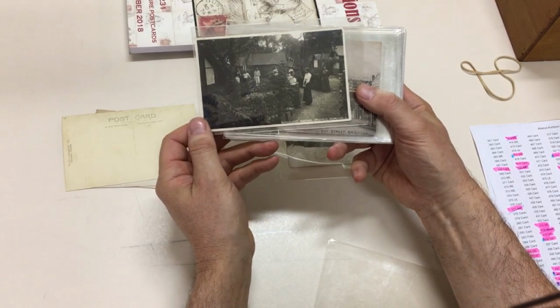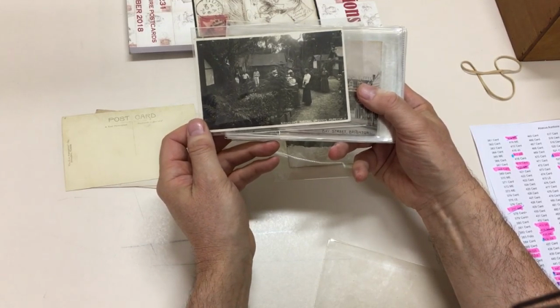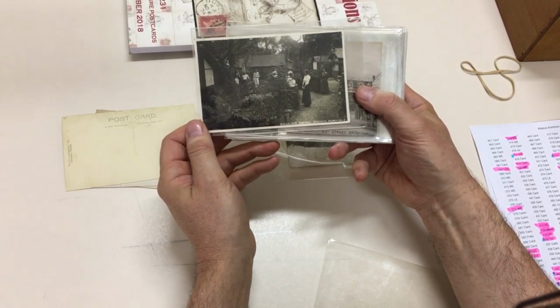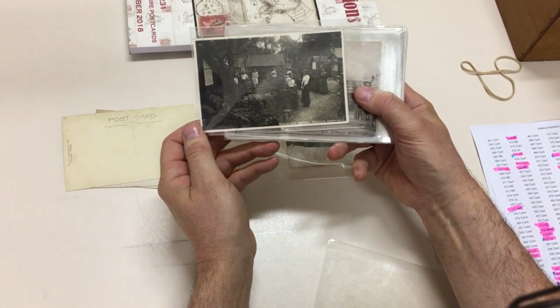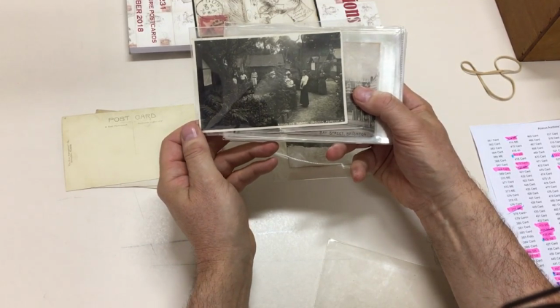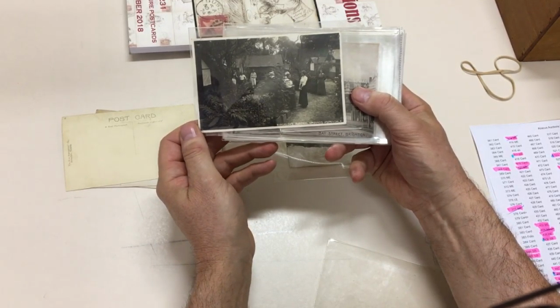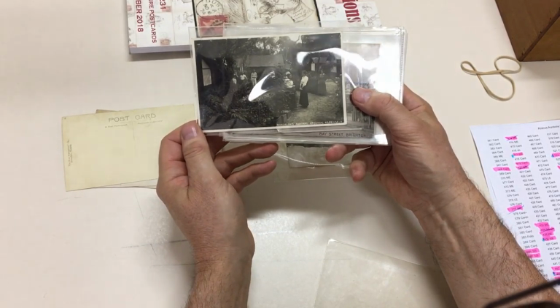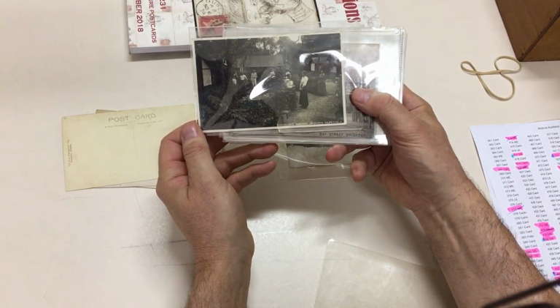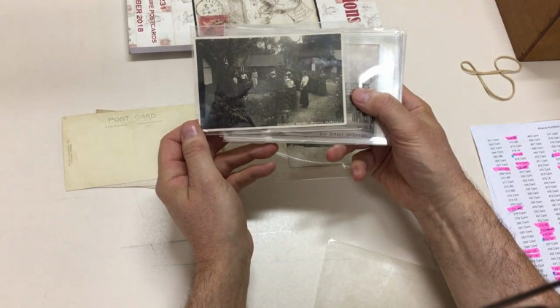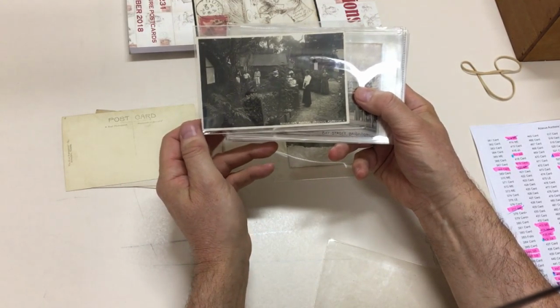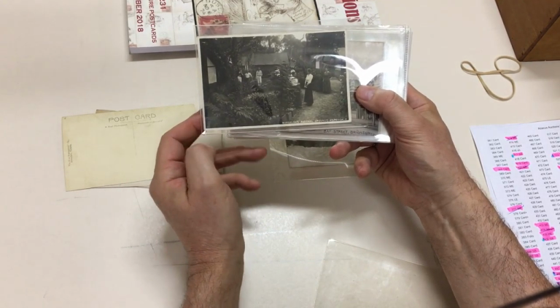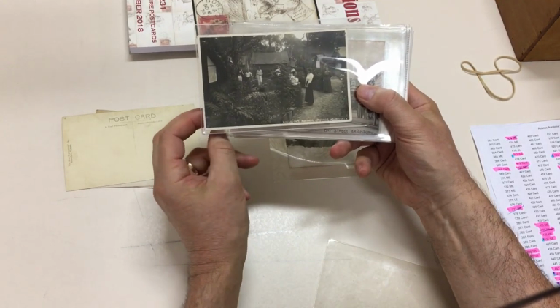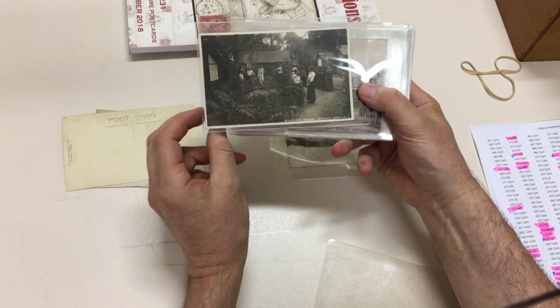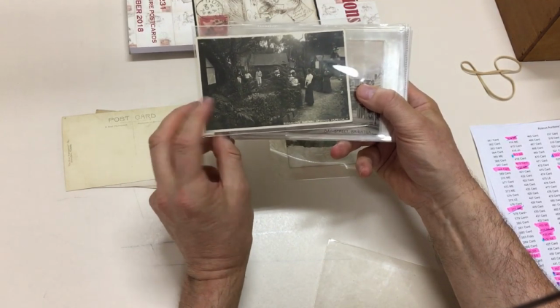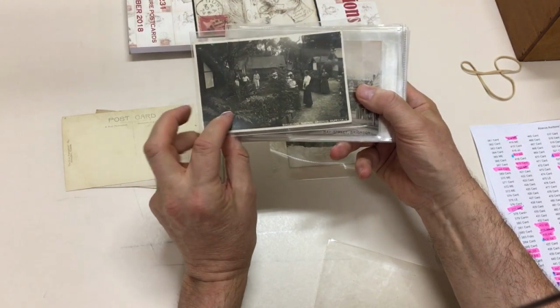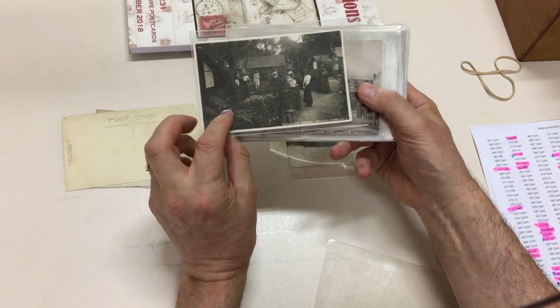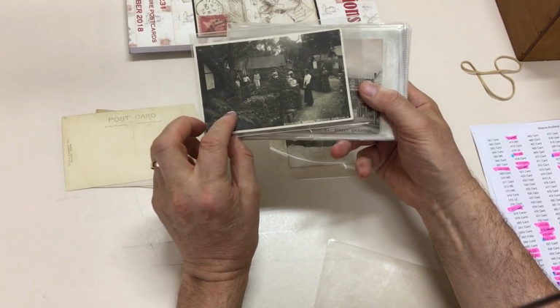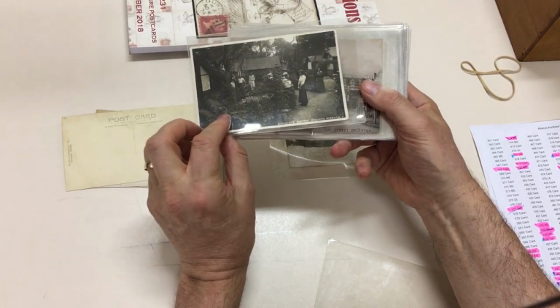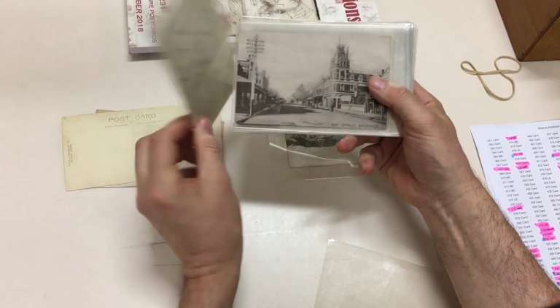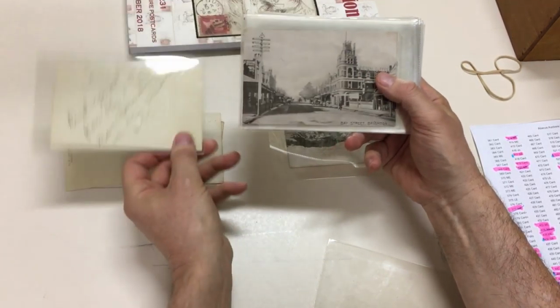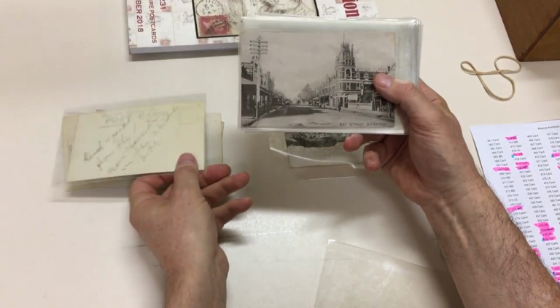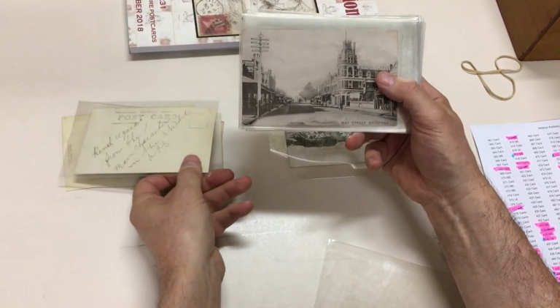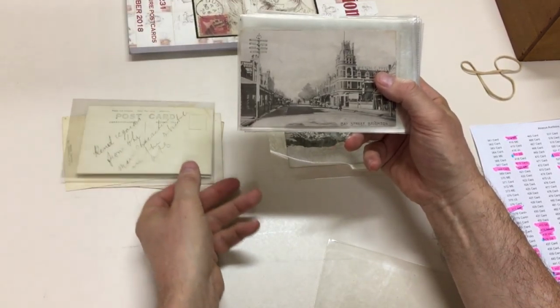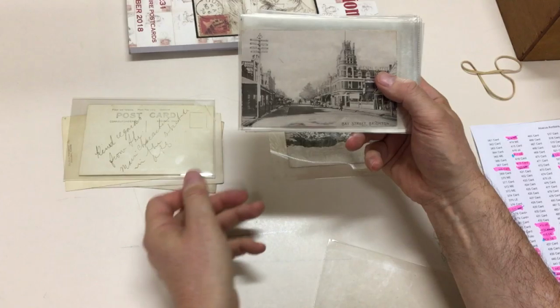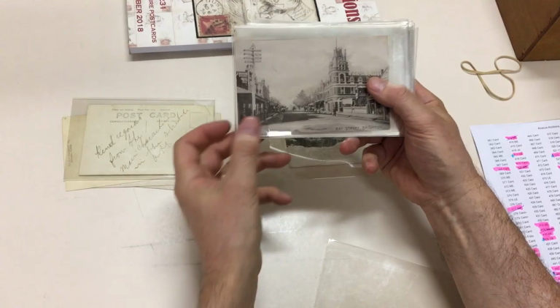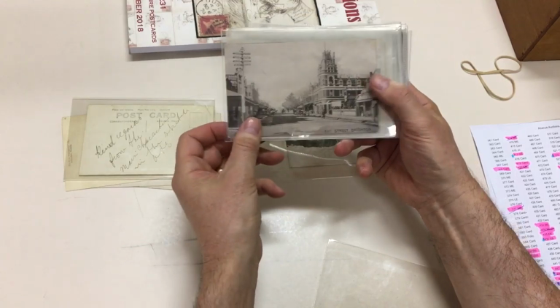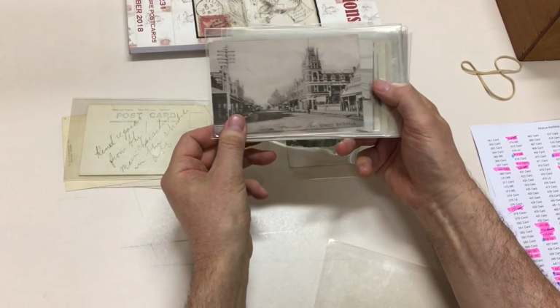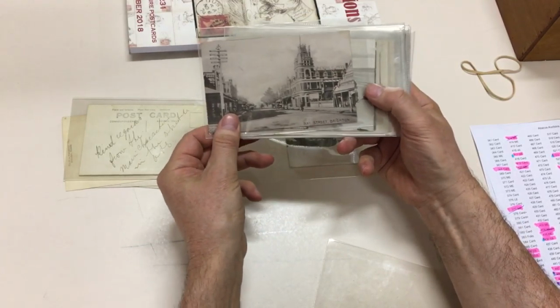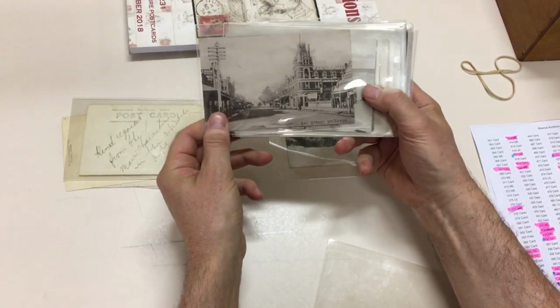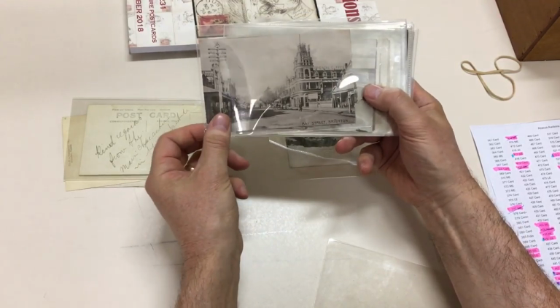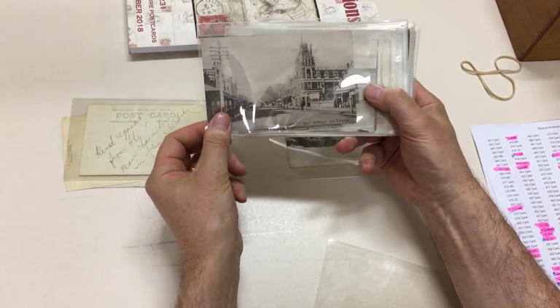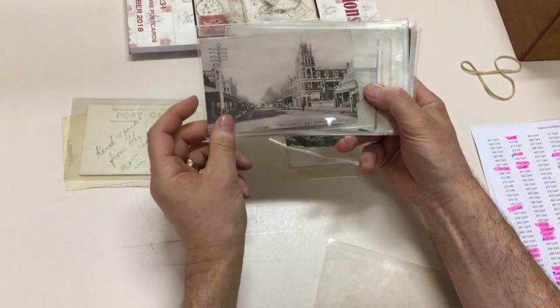Bungalows, Austral Grounds, Aspendale — the only Aspendale card we've seen. Bay Street, Brighton.